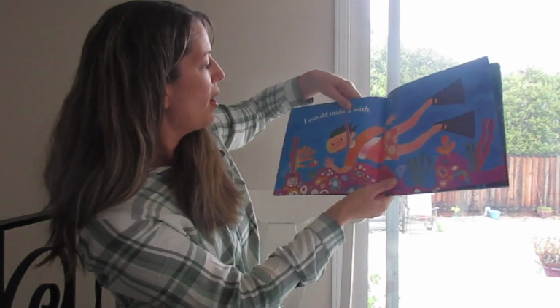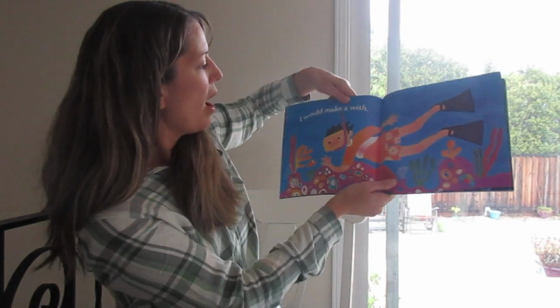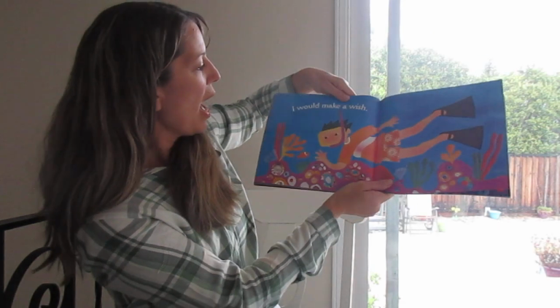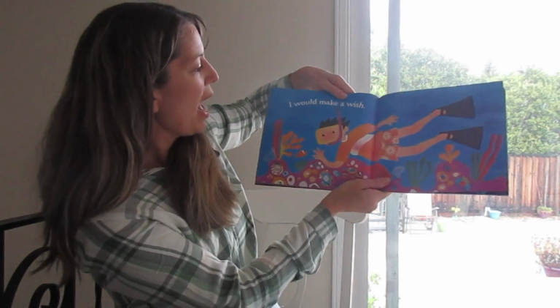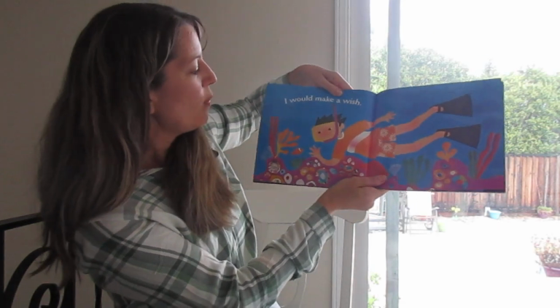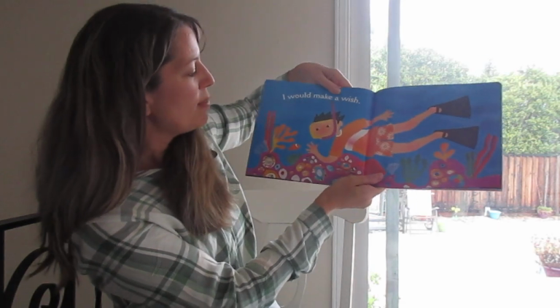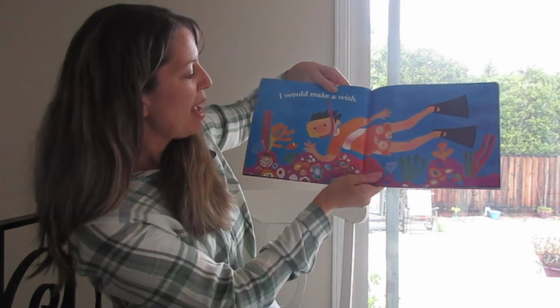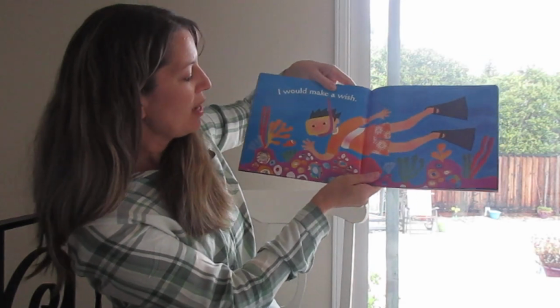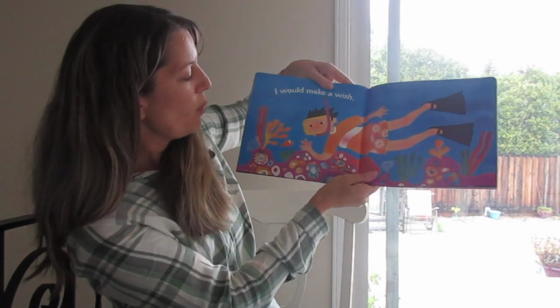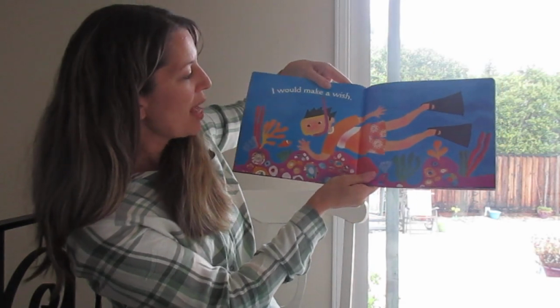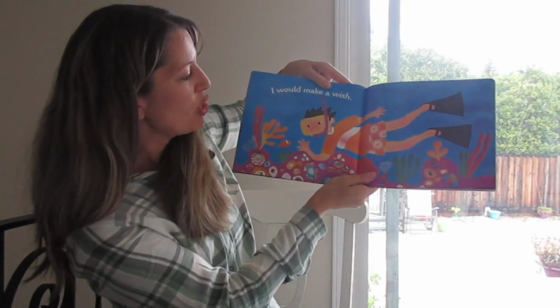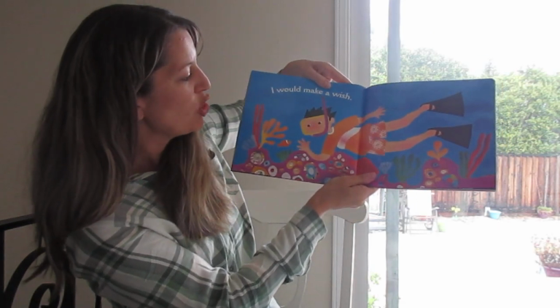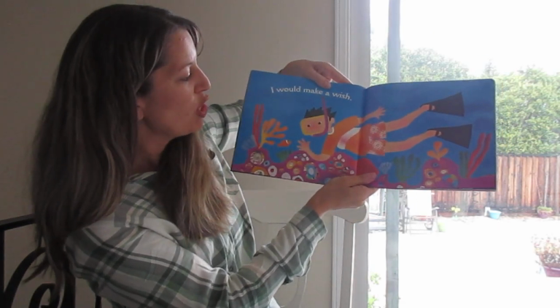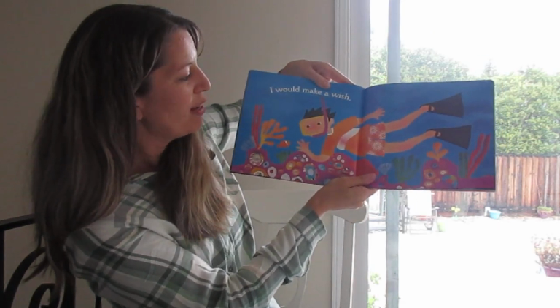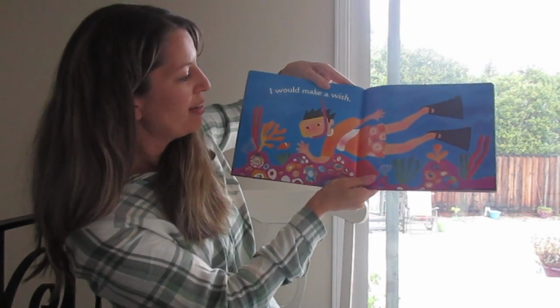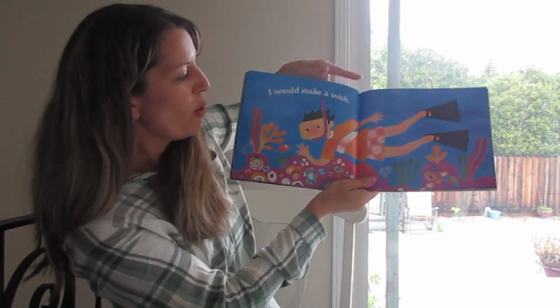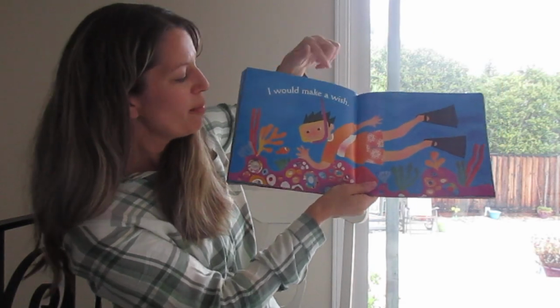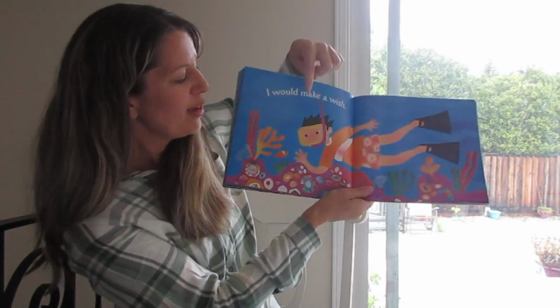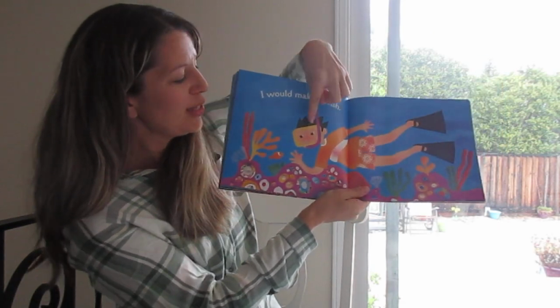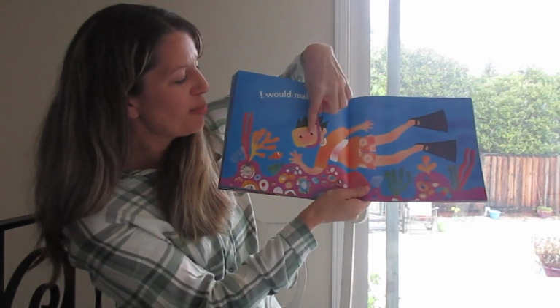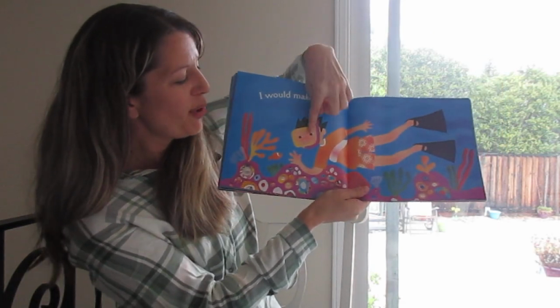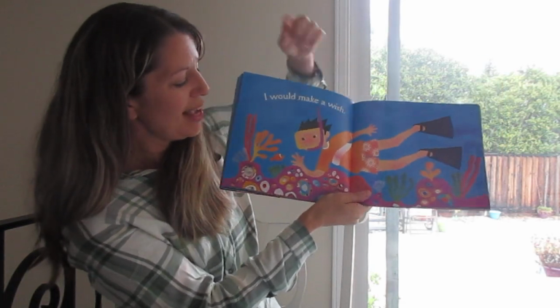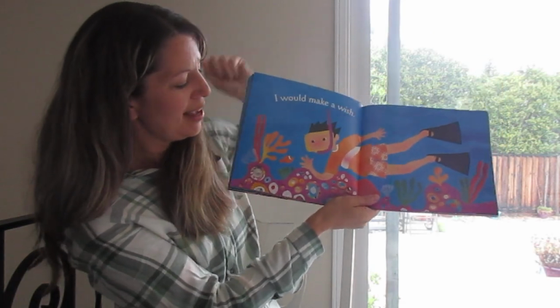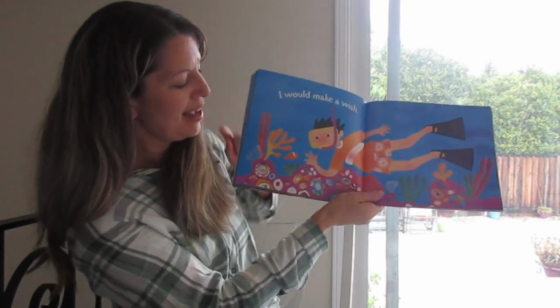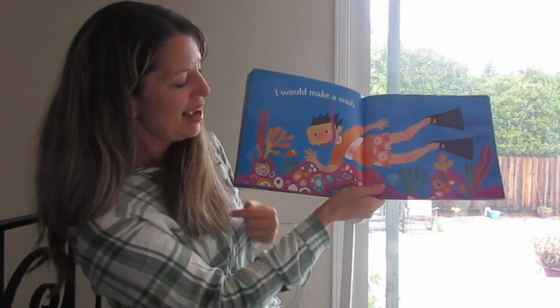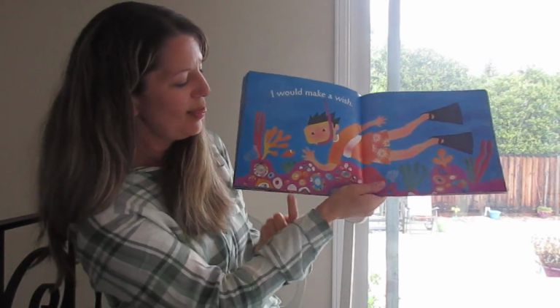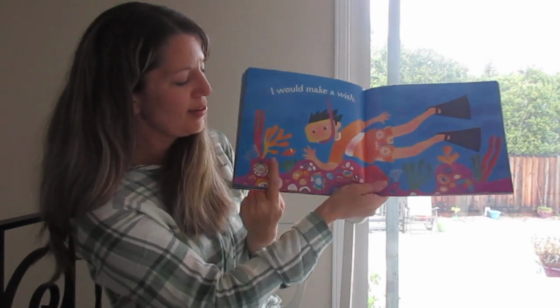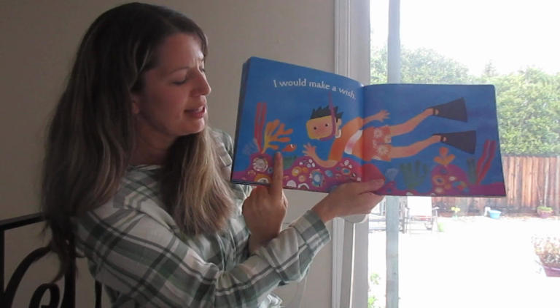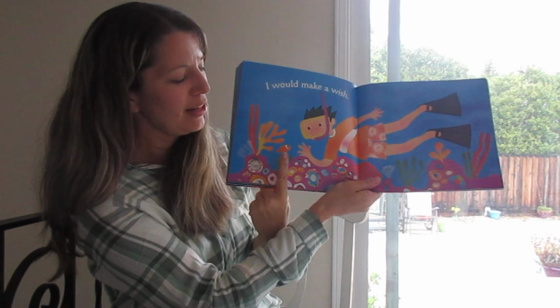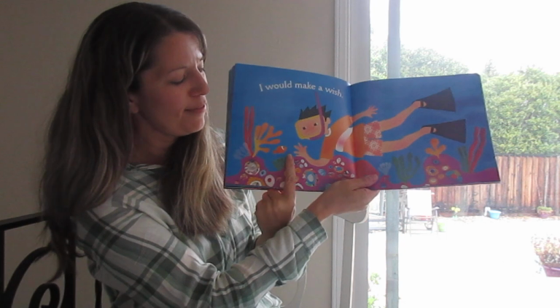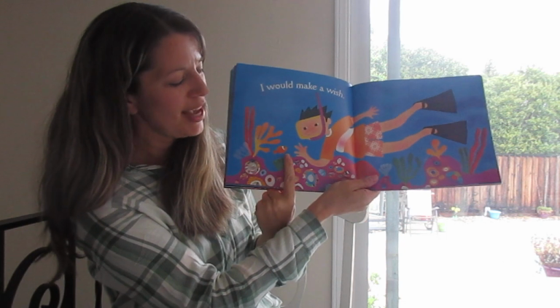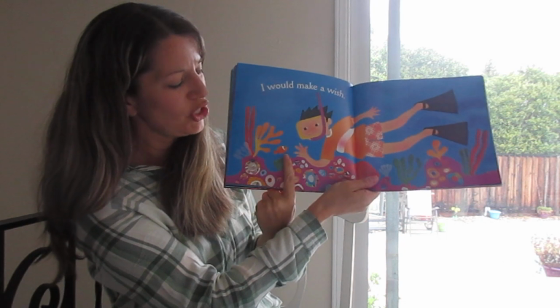I would make a wish. There's the boy and there's the little fish.